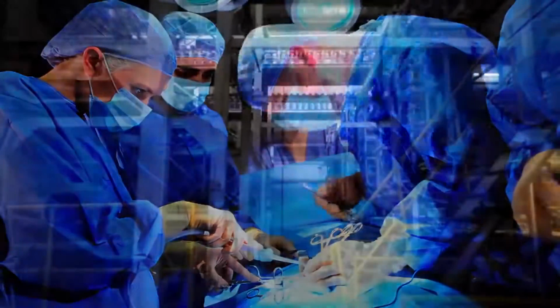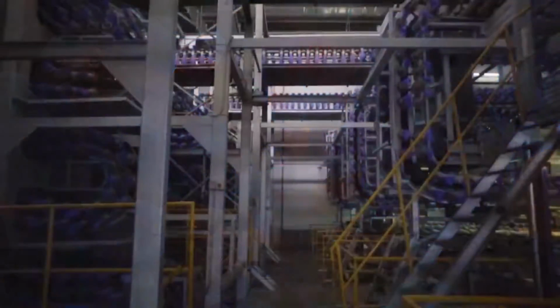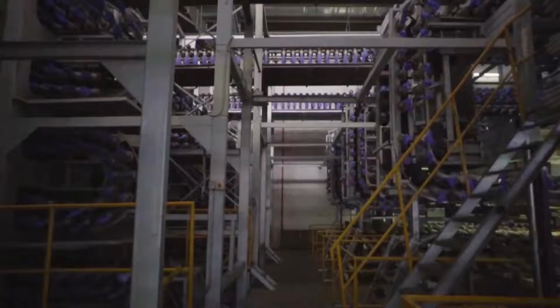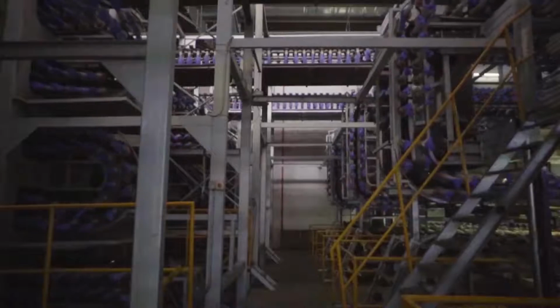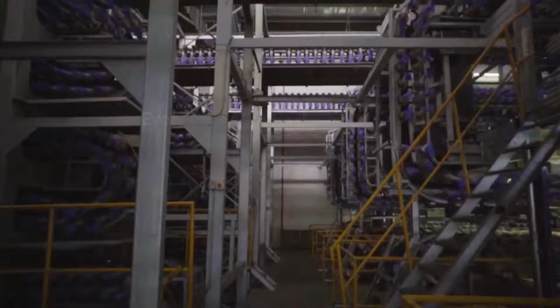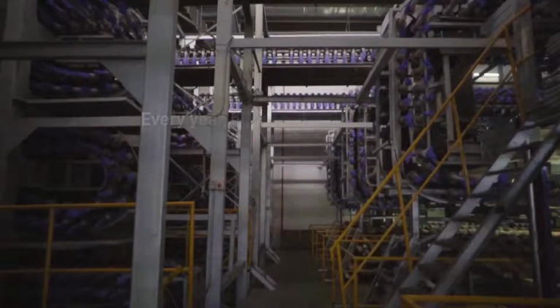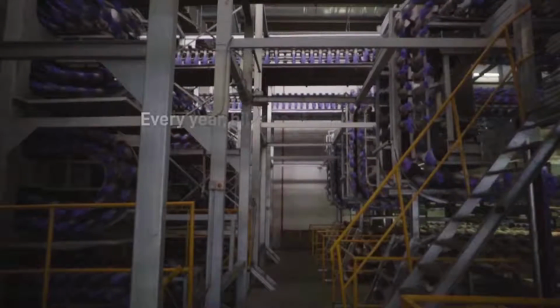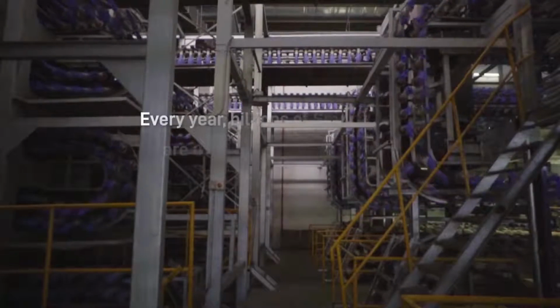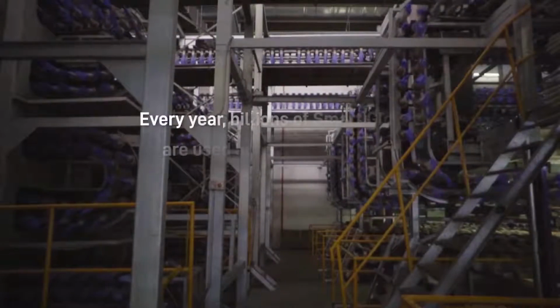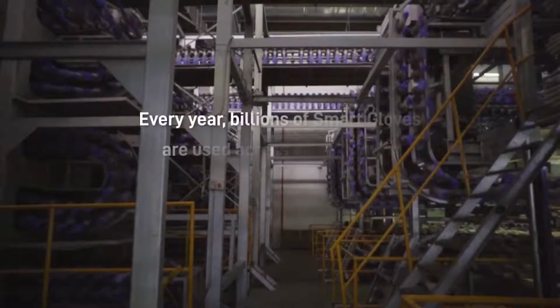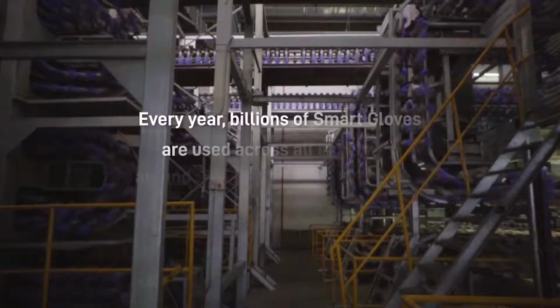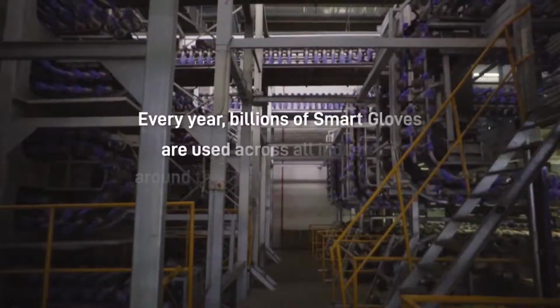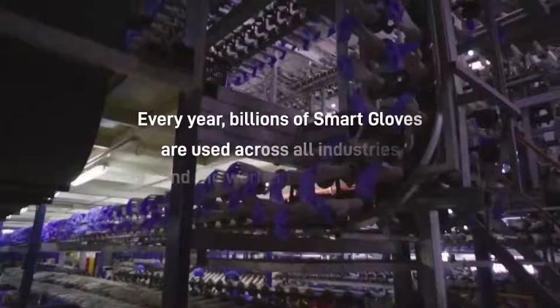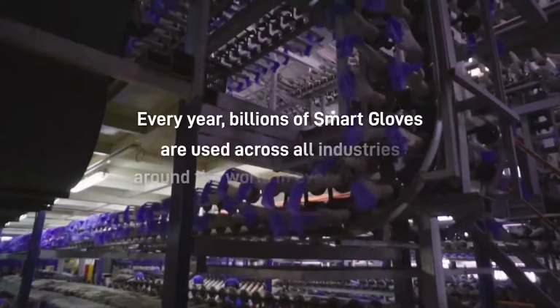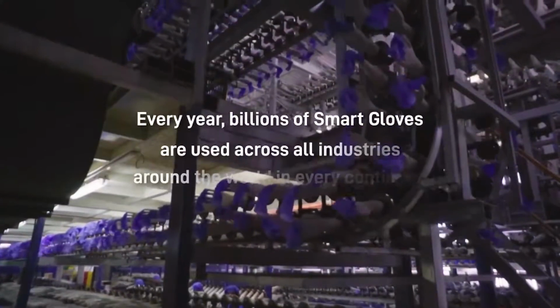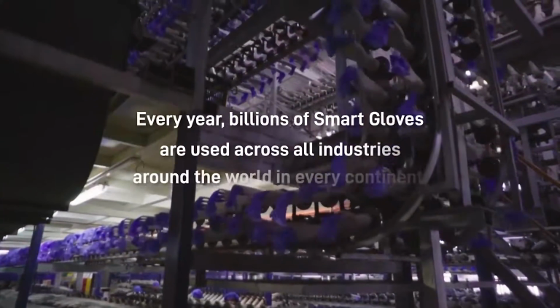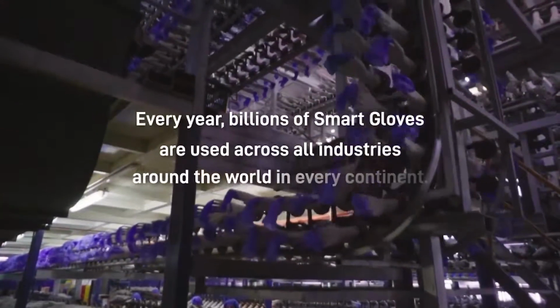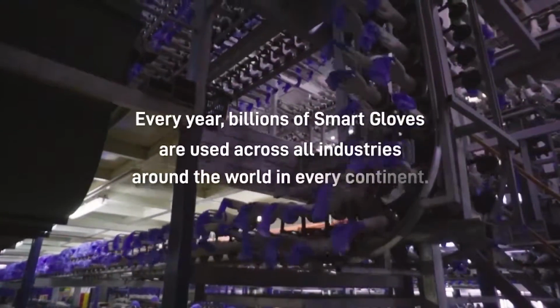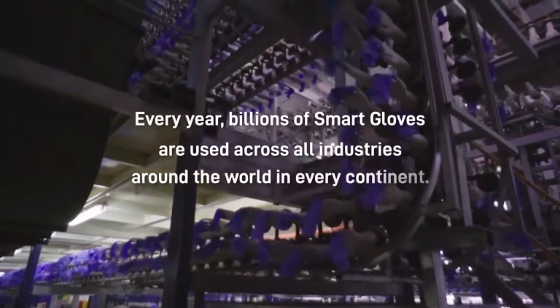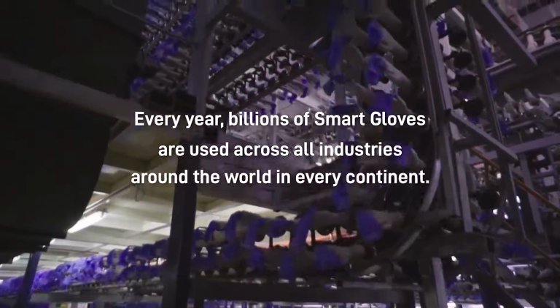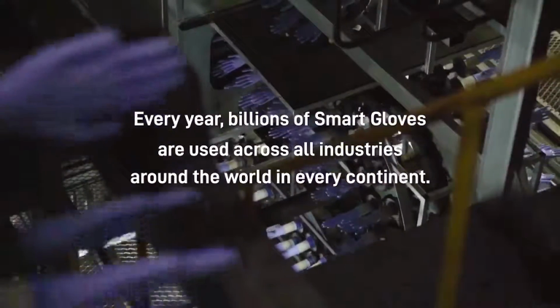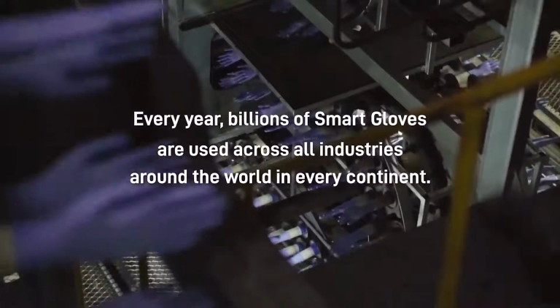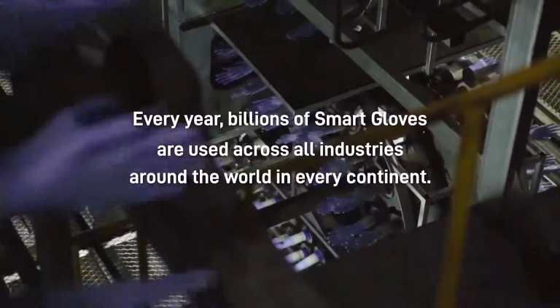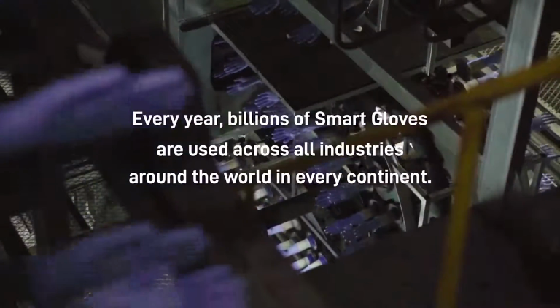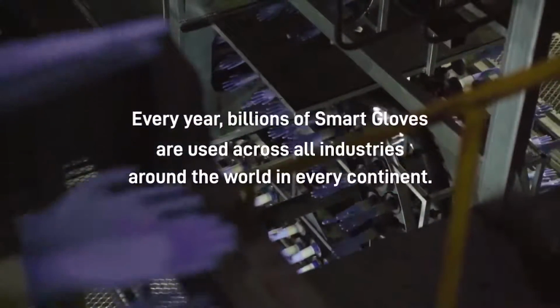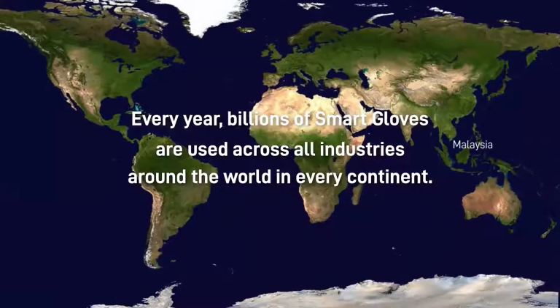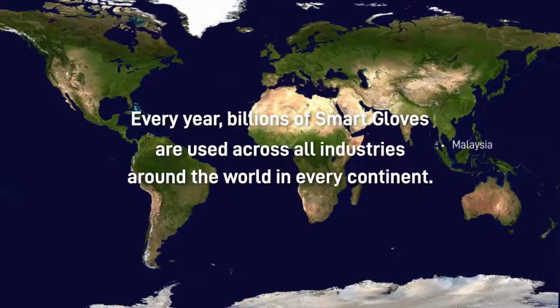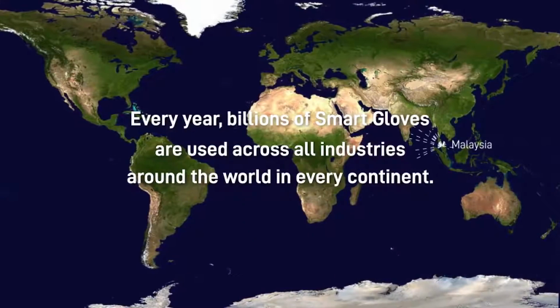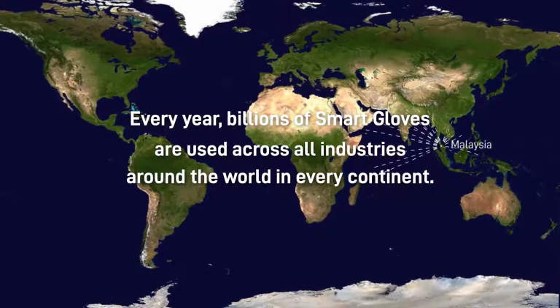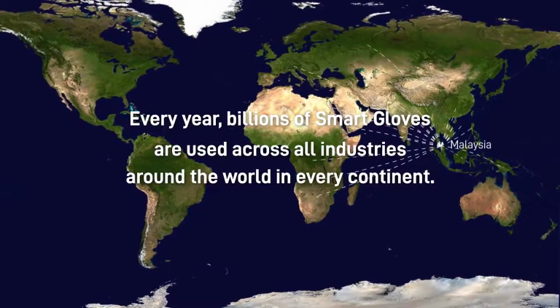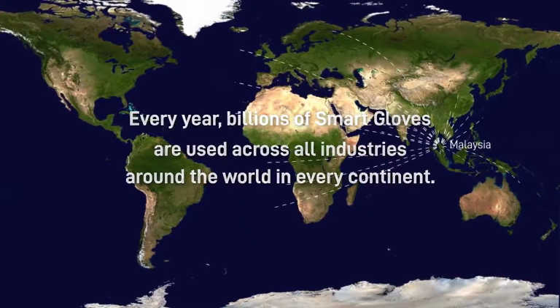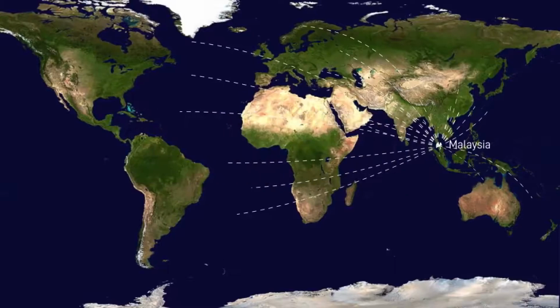Every year, billions of Smart Gloves are used across all industries around the world.